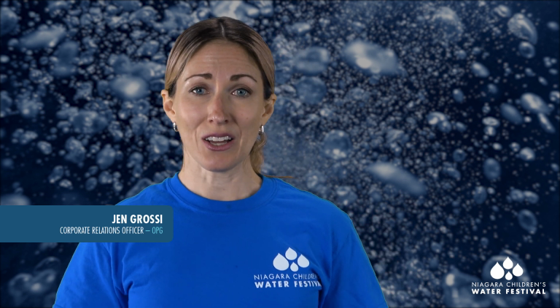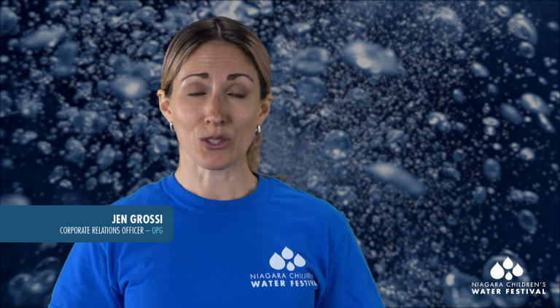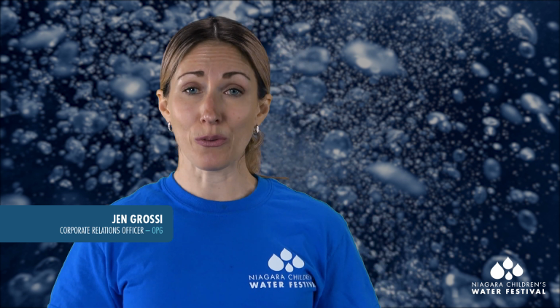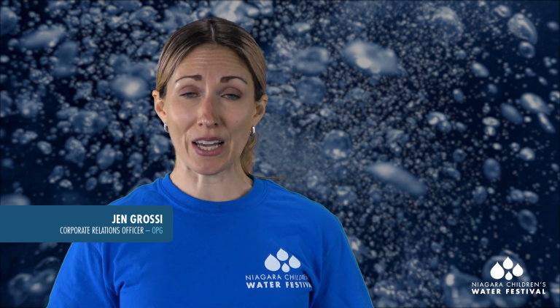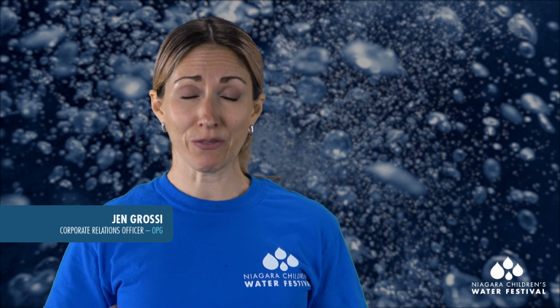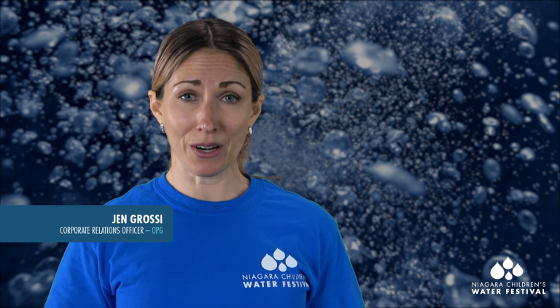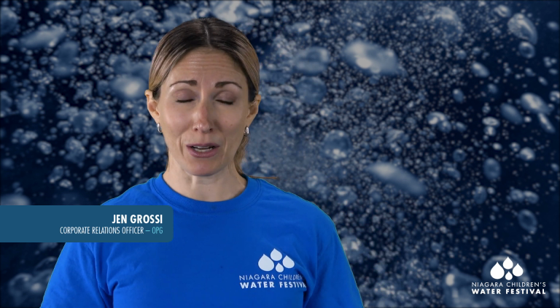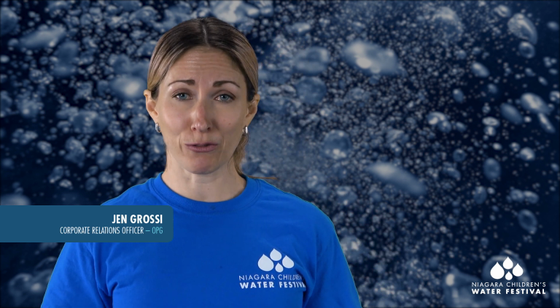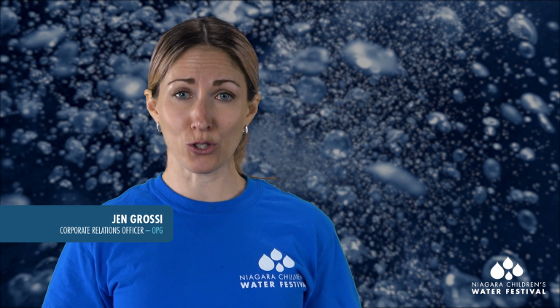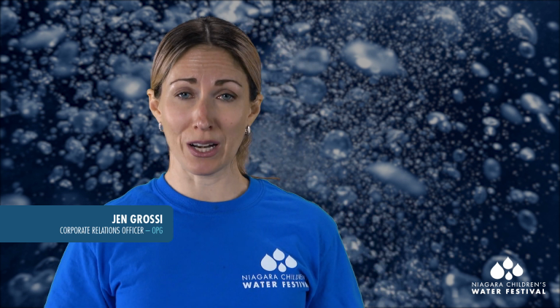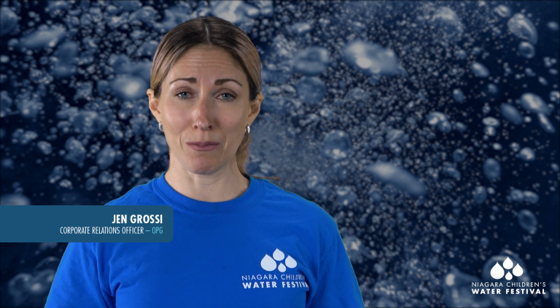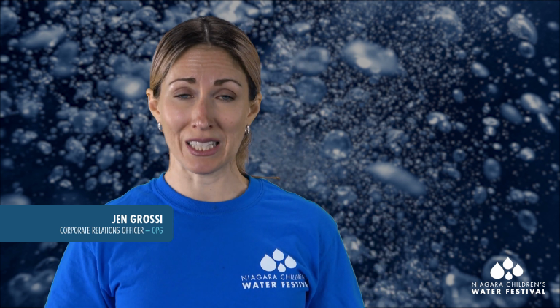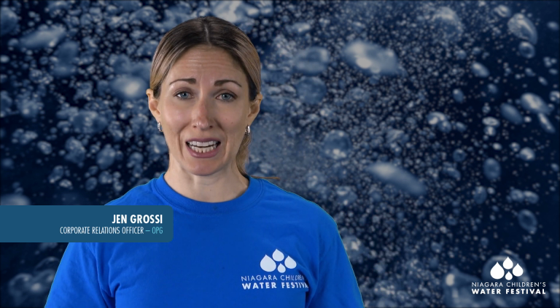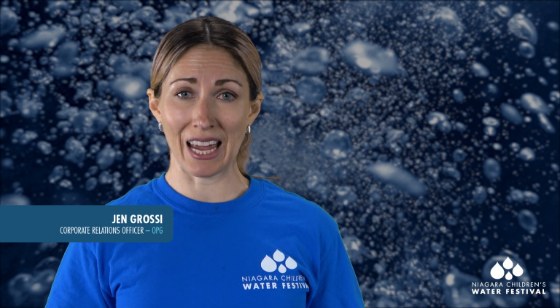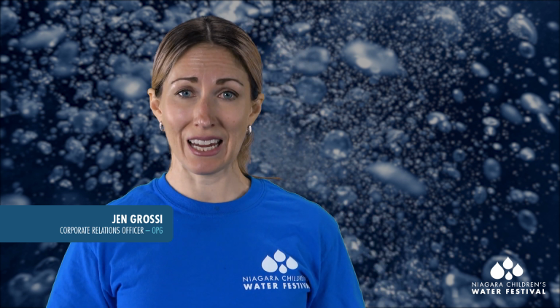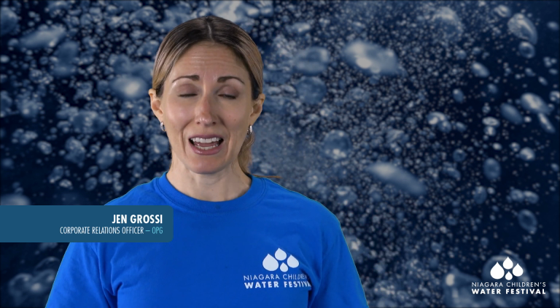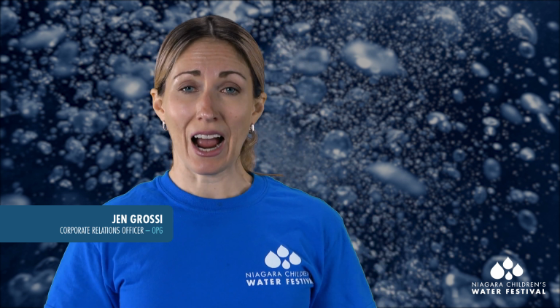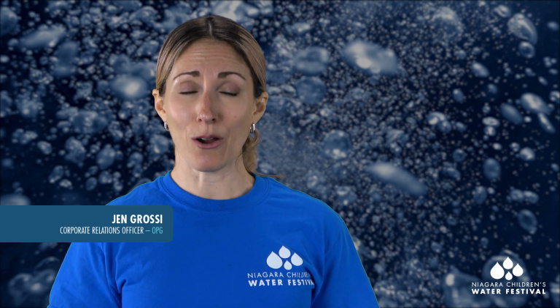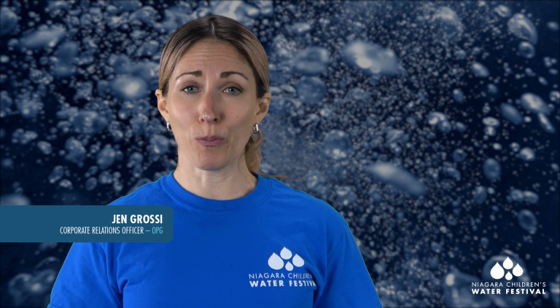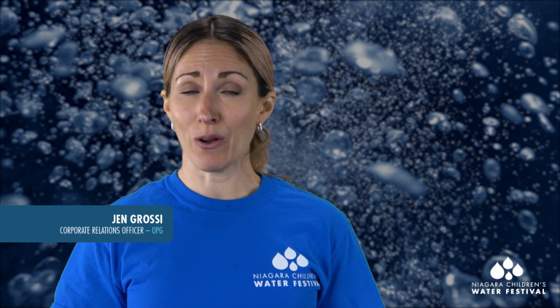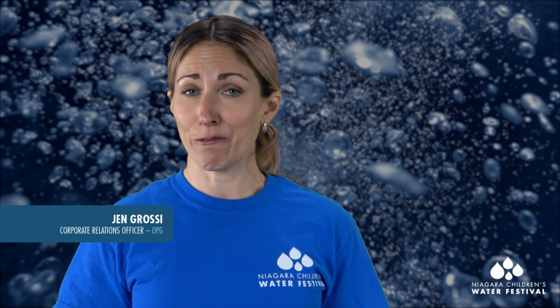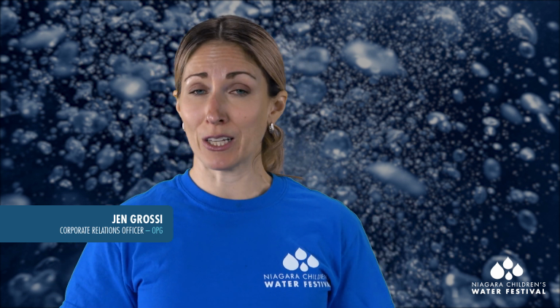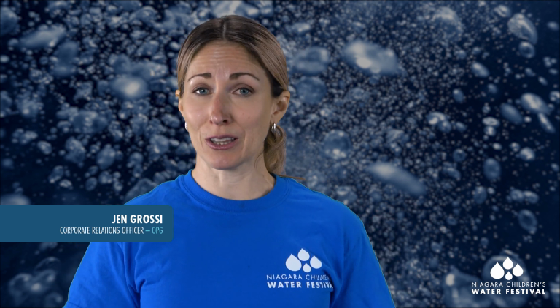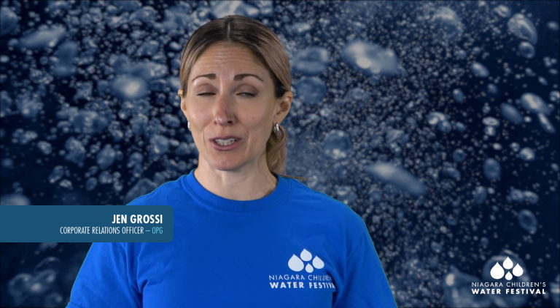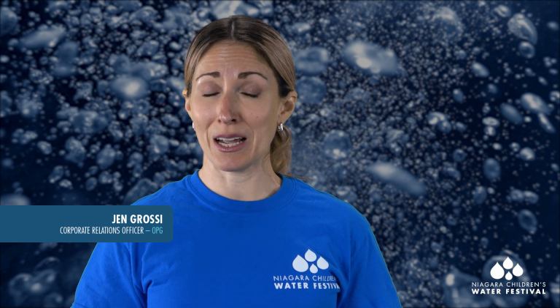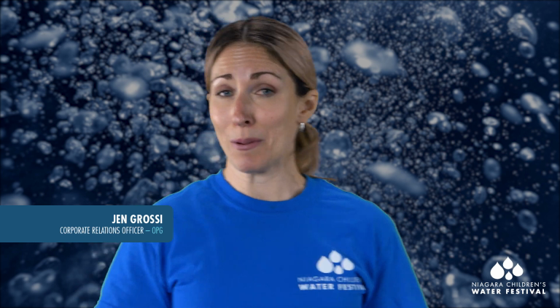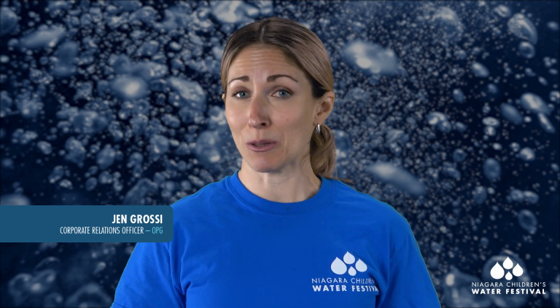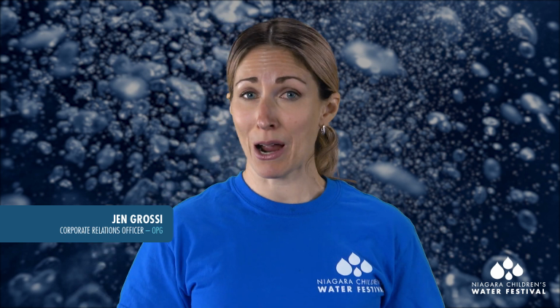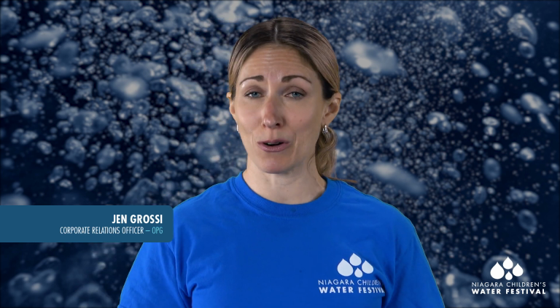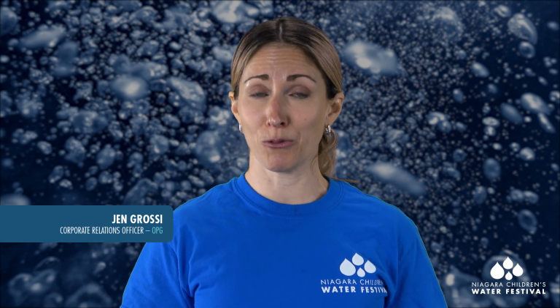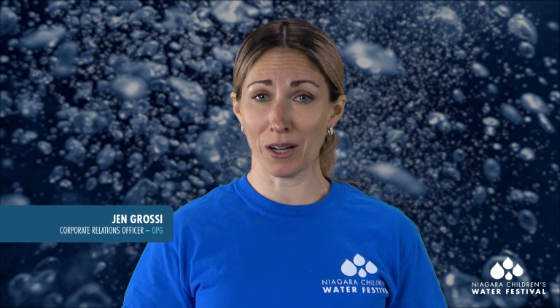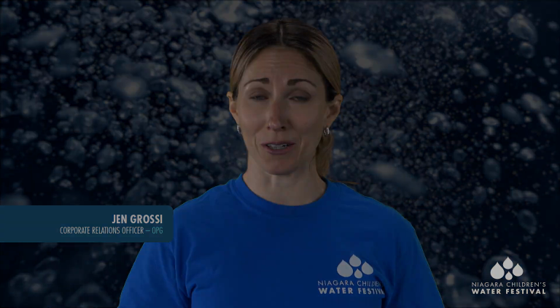Thanks very much for joining me today. I hope you had fun learning about the power of water.